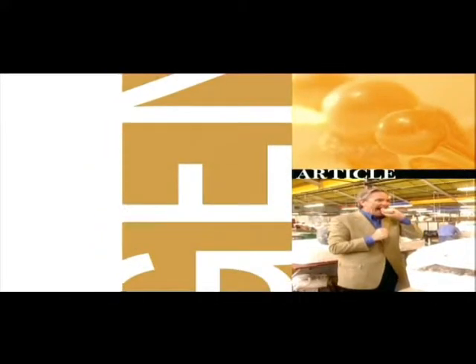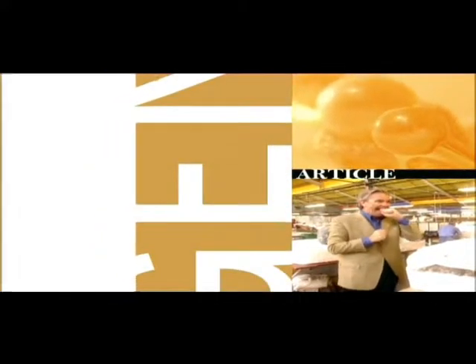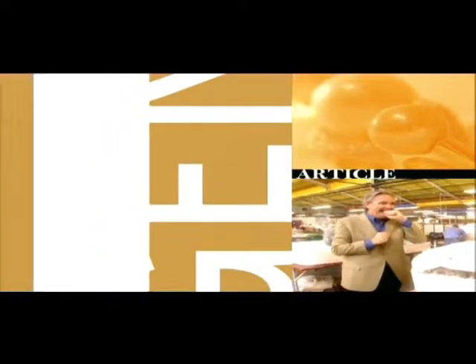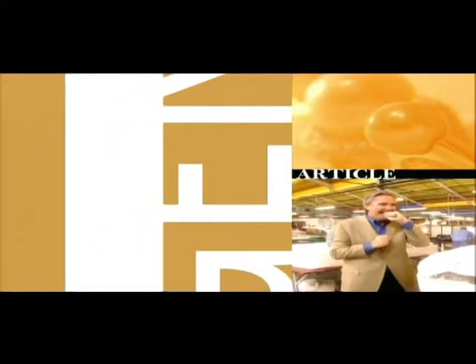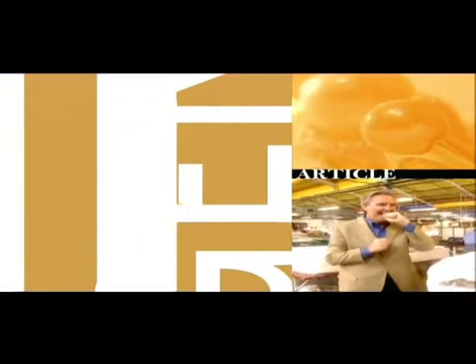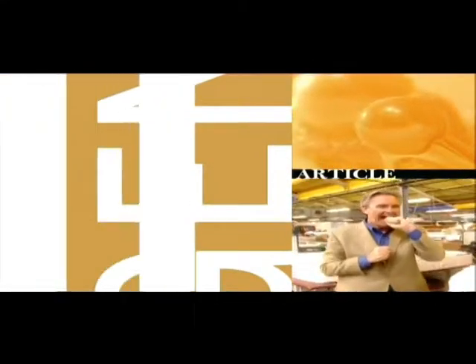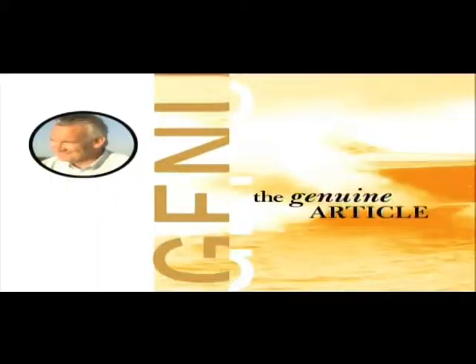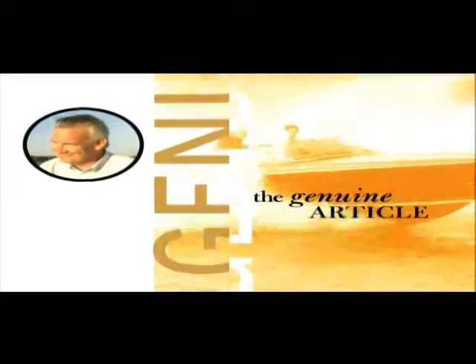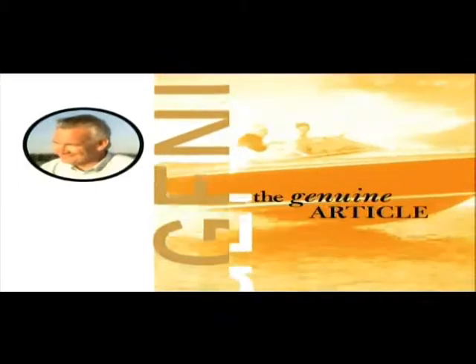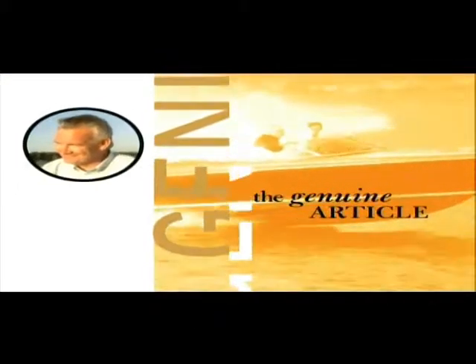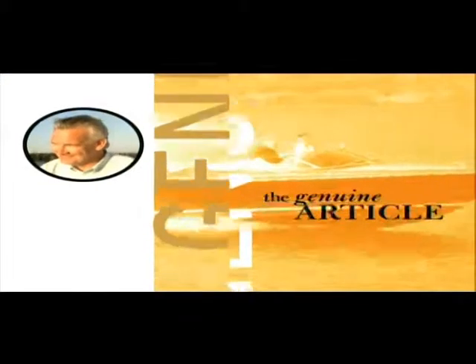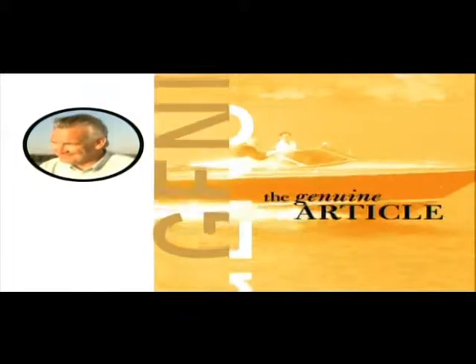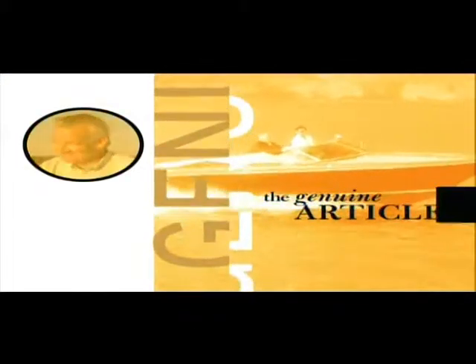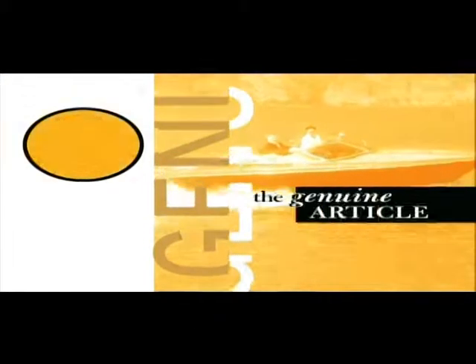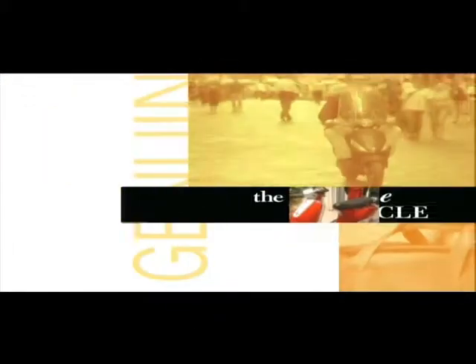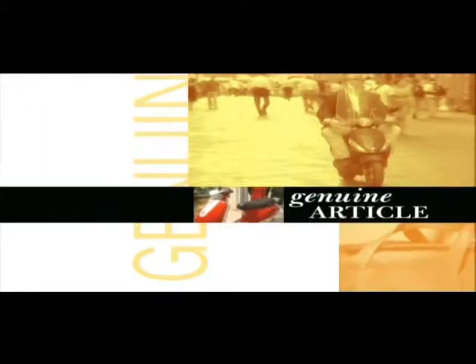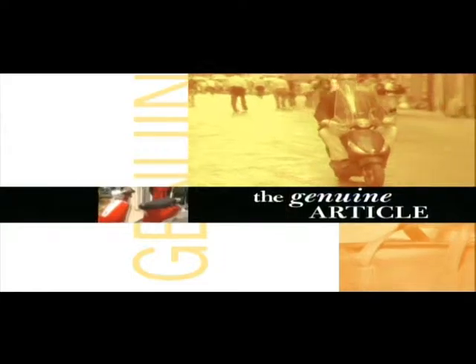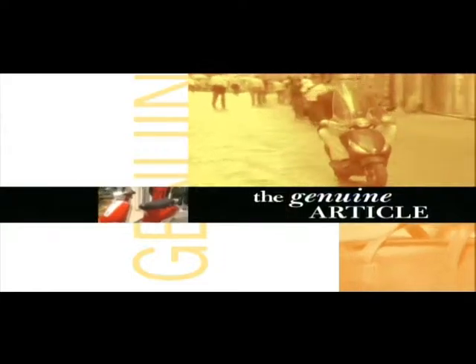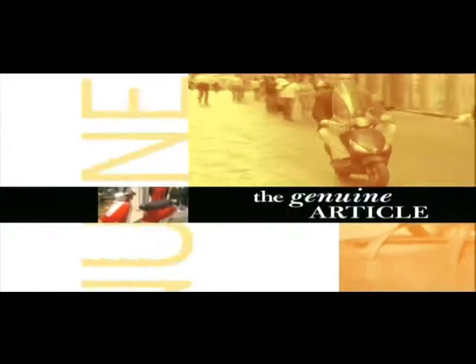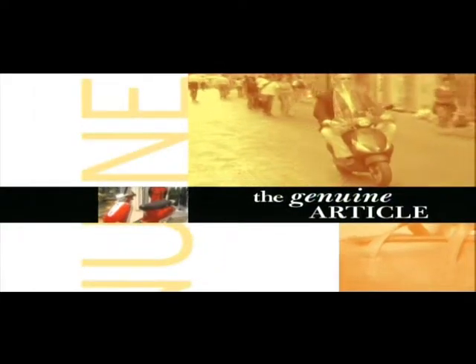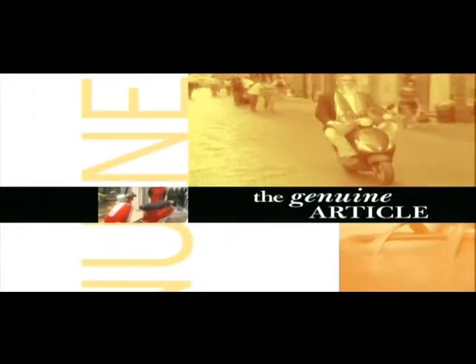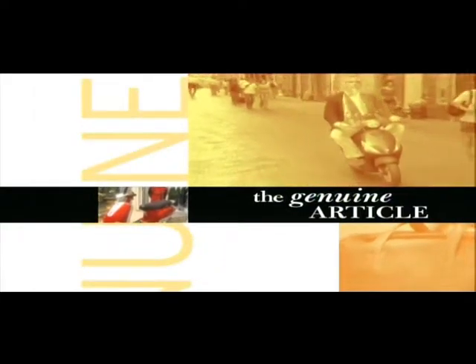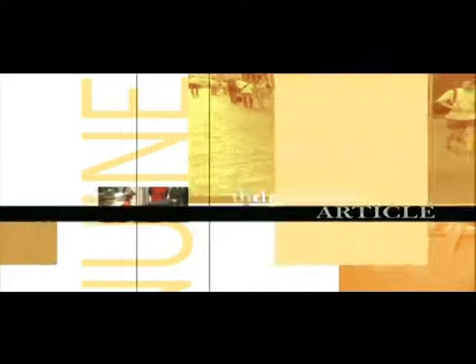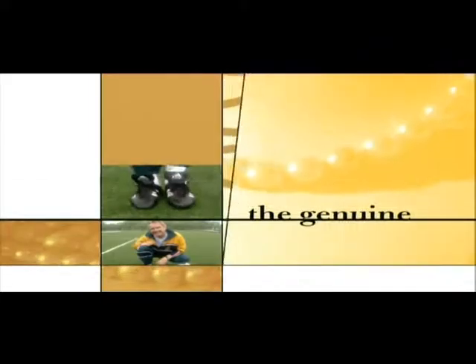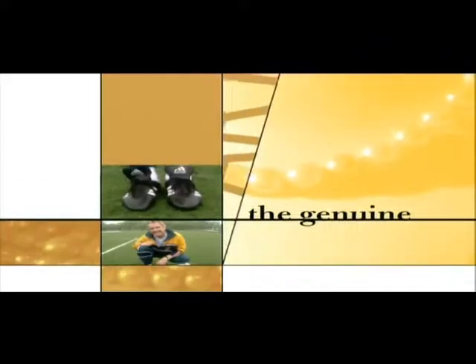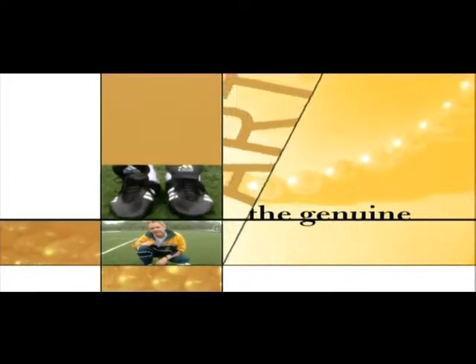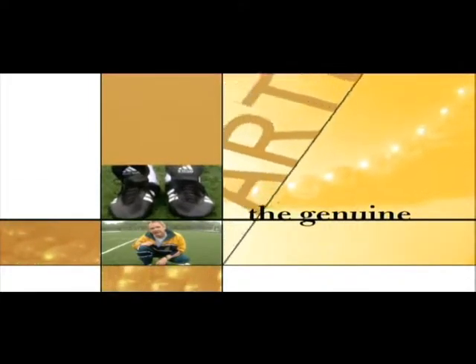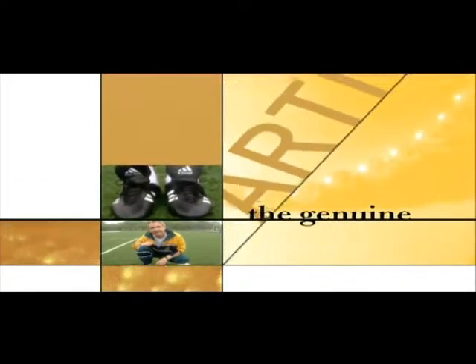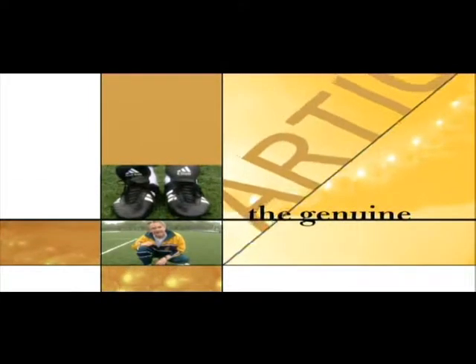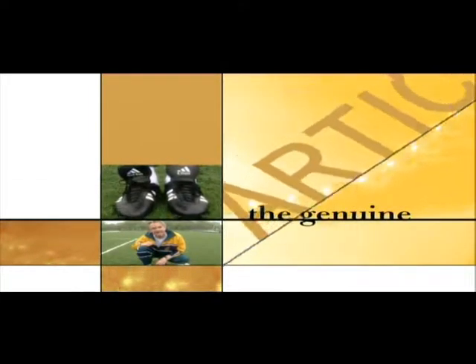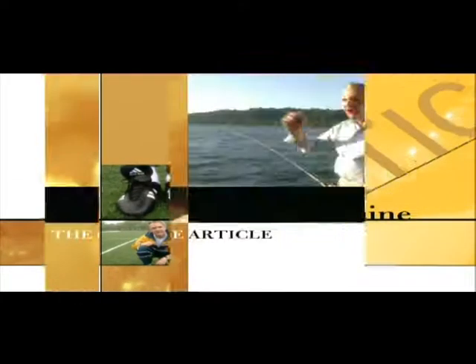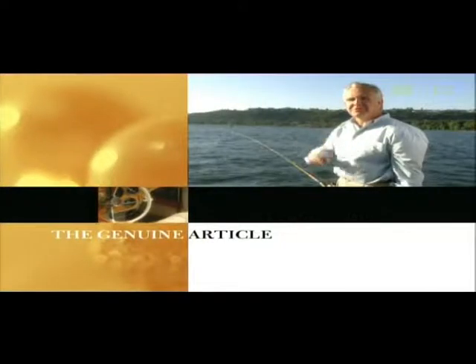The Genuine Article looks beyond the label to find information that will save you money and guide you to value.